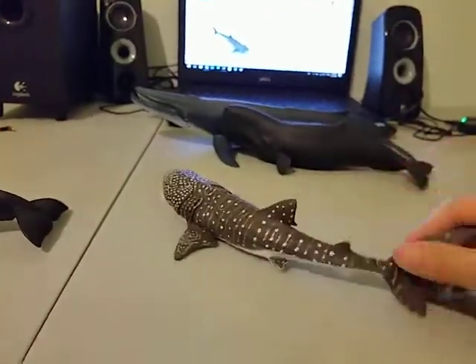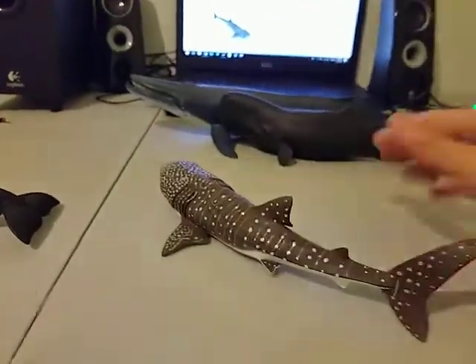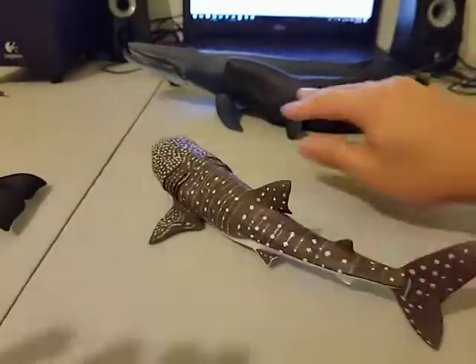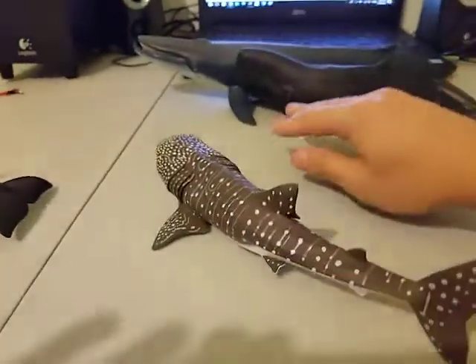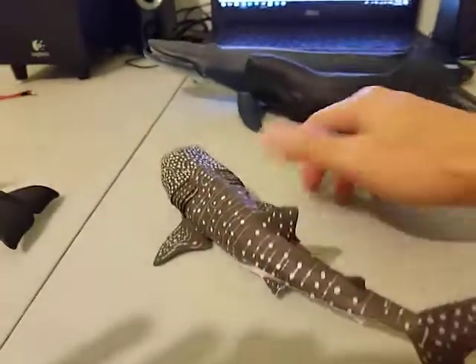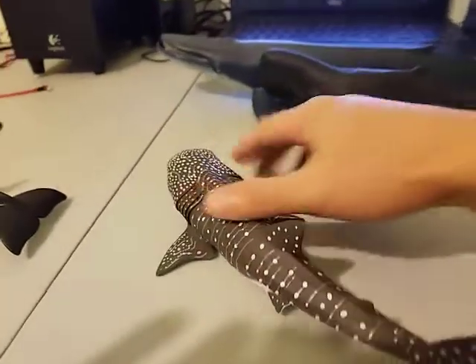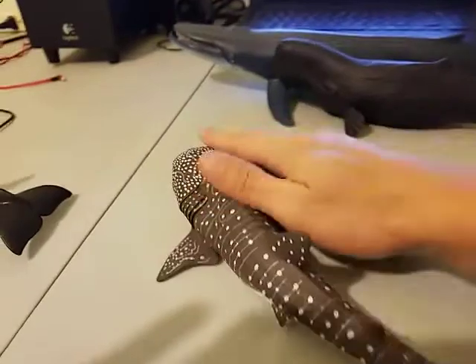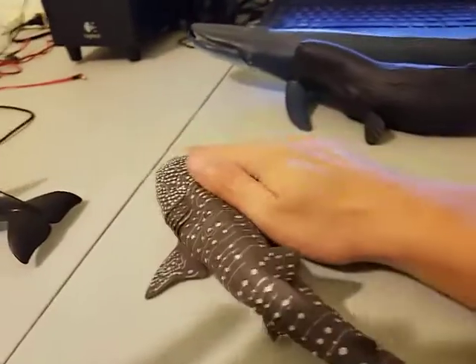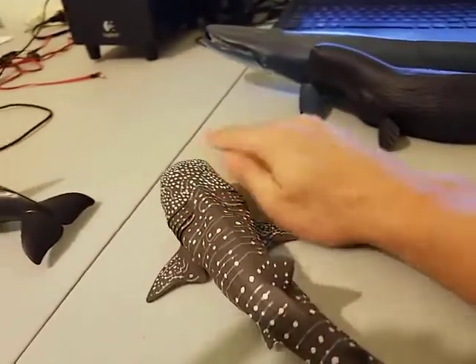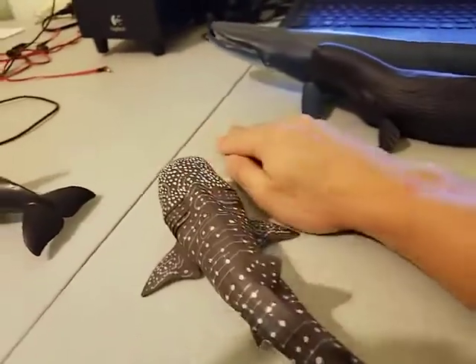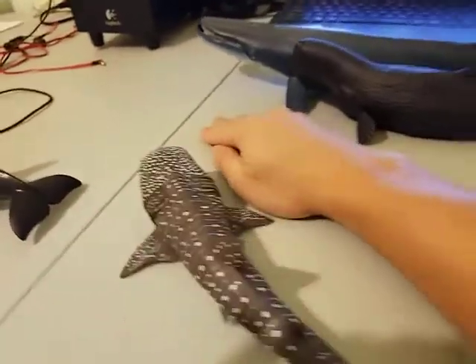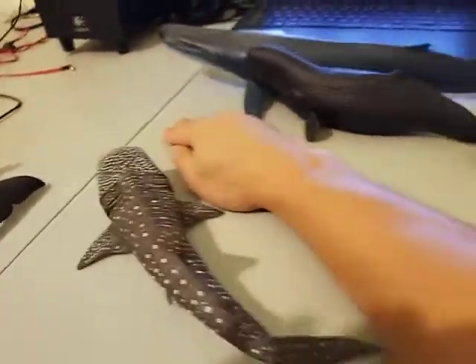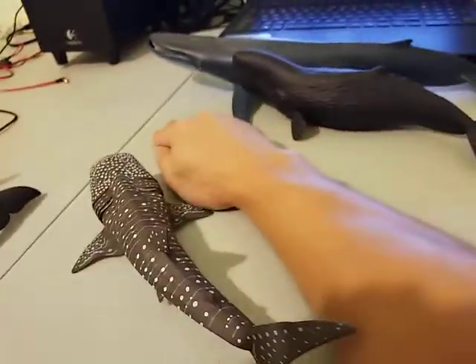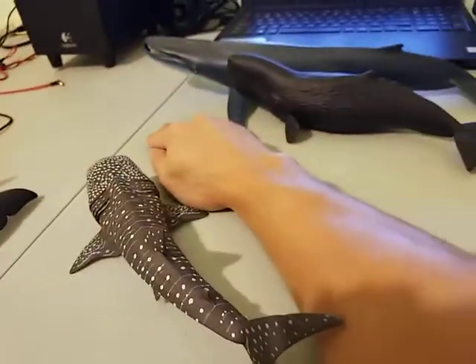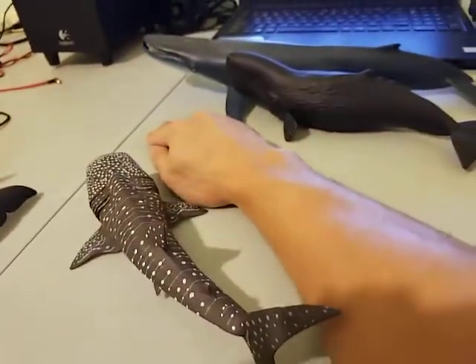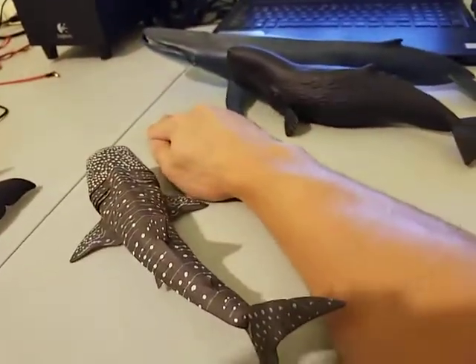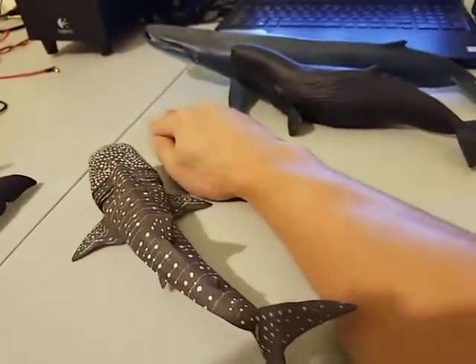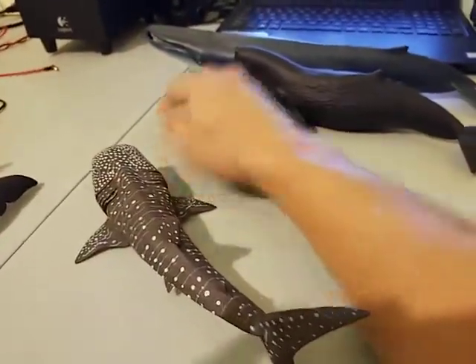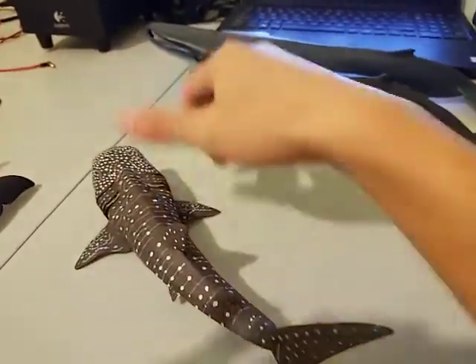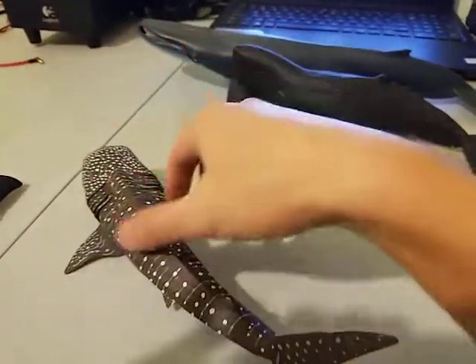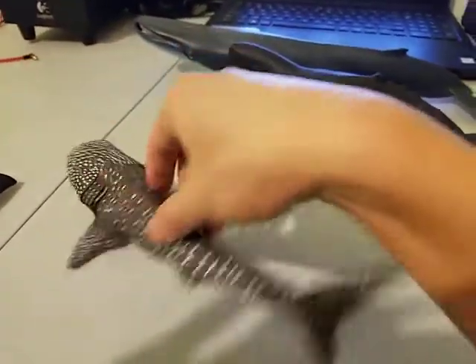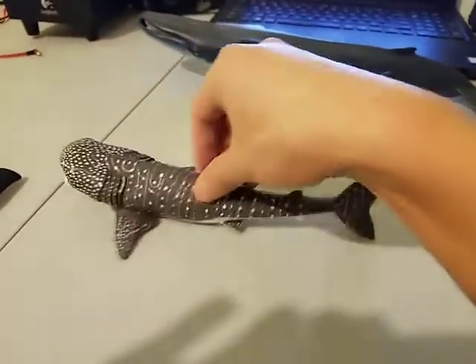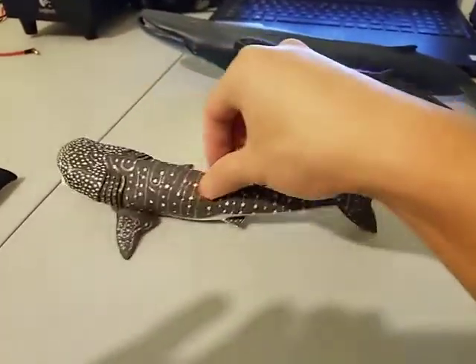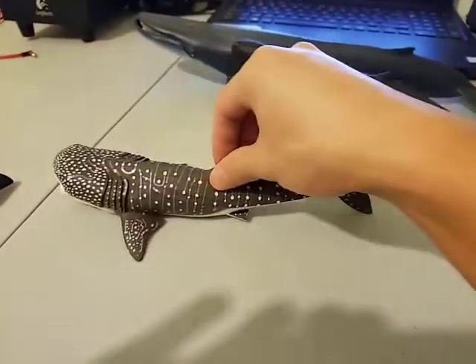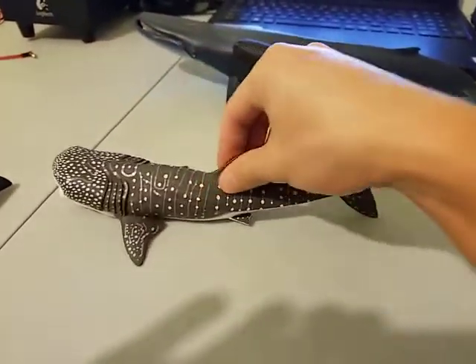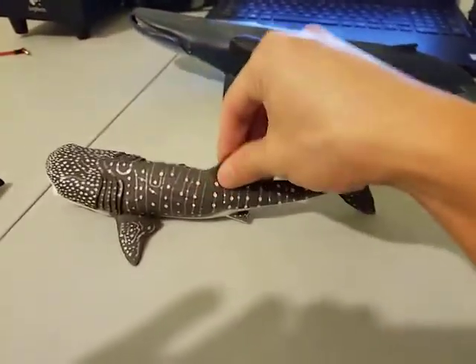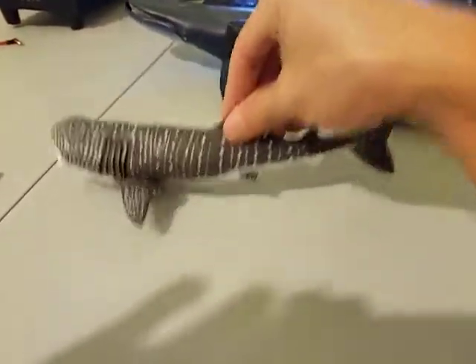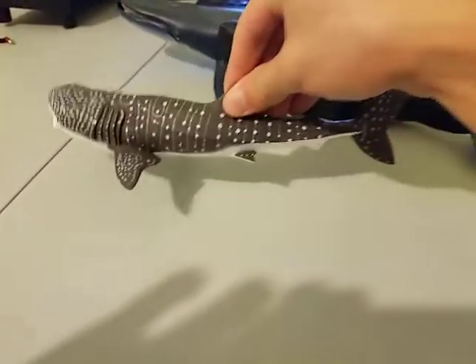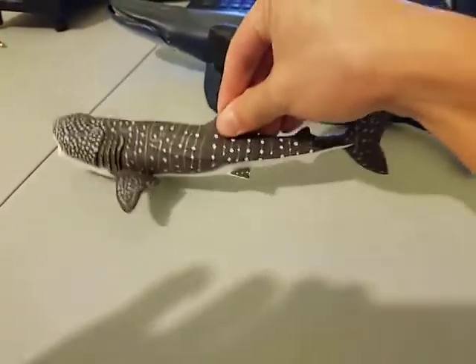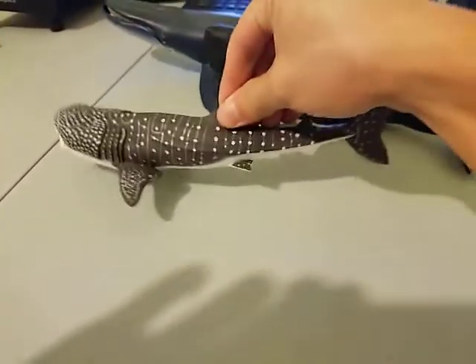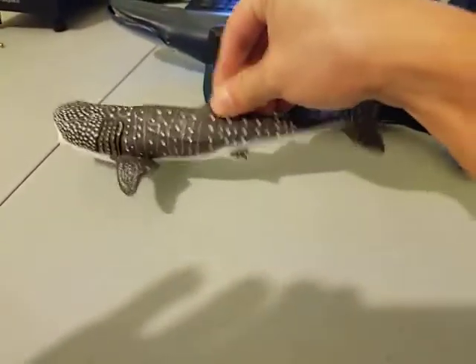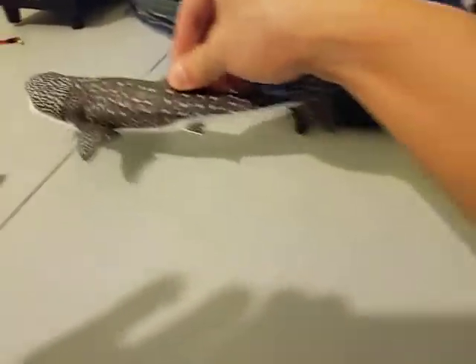This is the size compared to my arm — it's about 24 centimeters, almost a foot long.